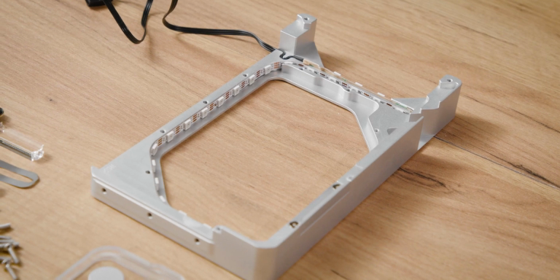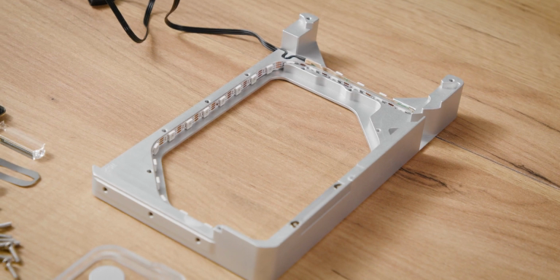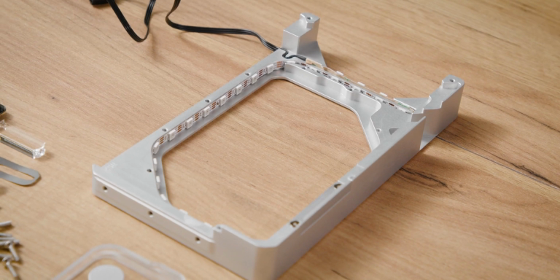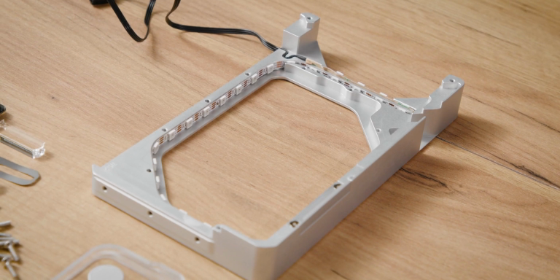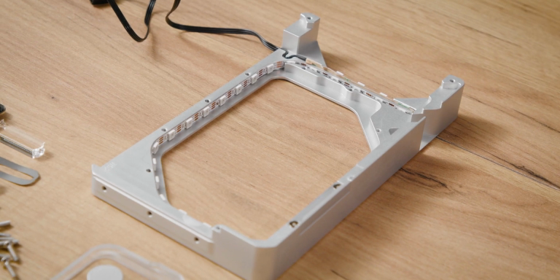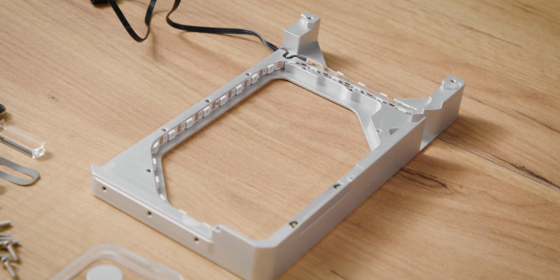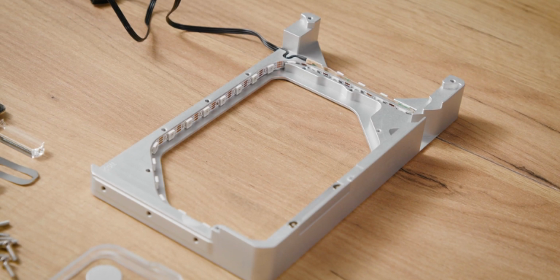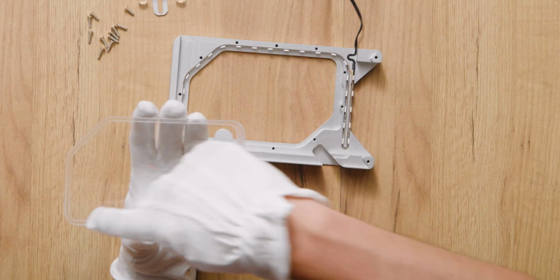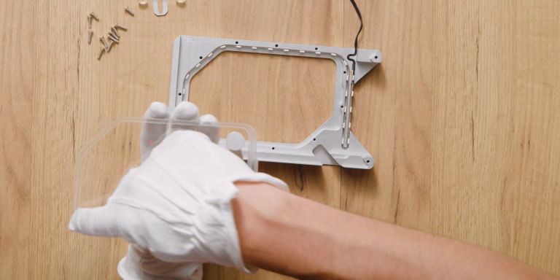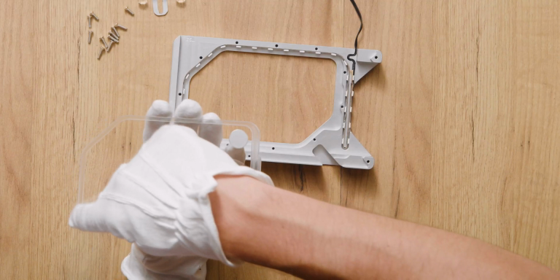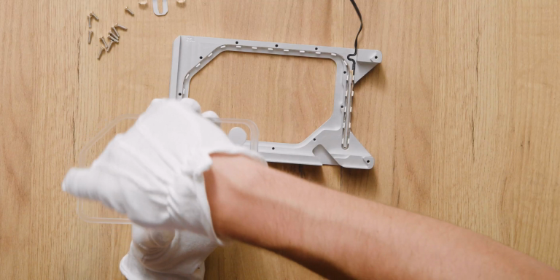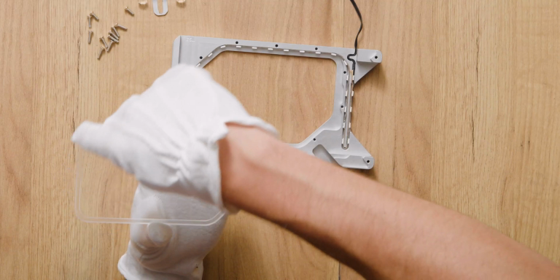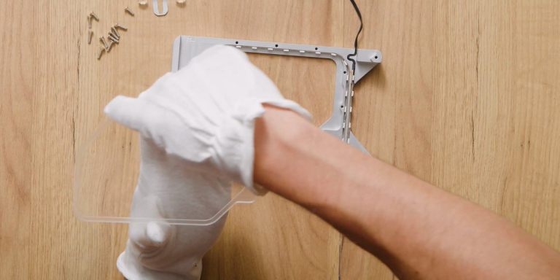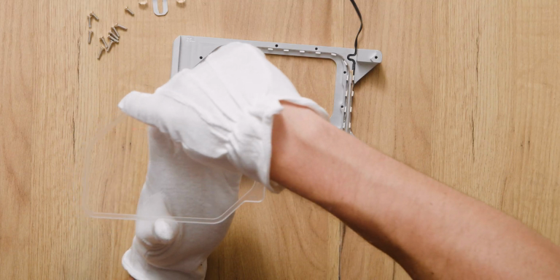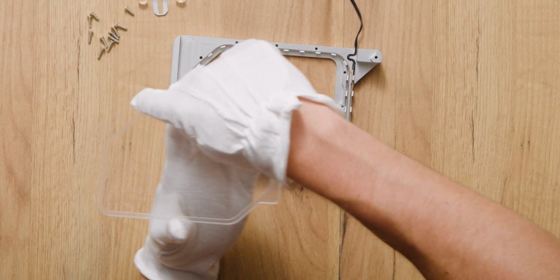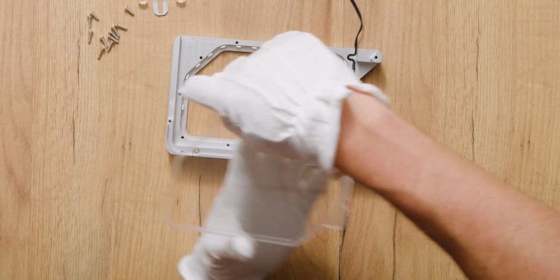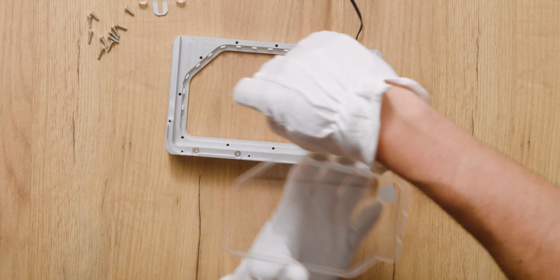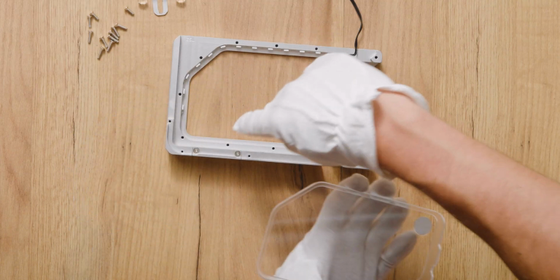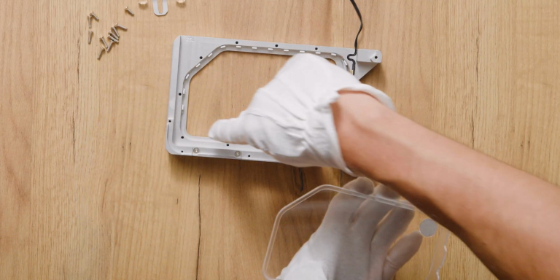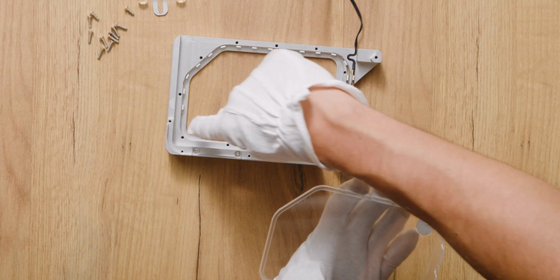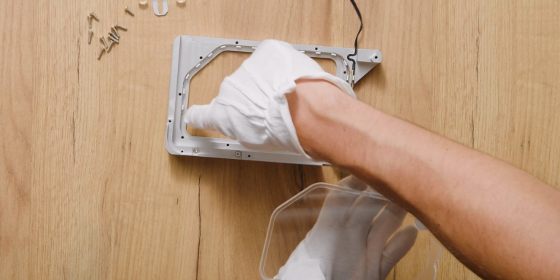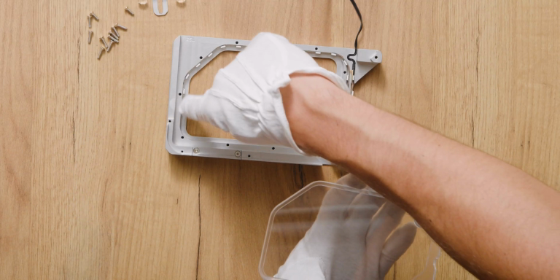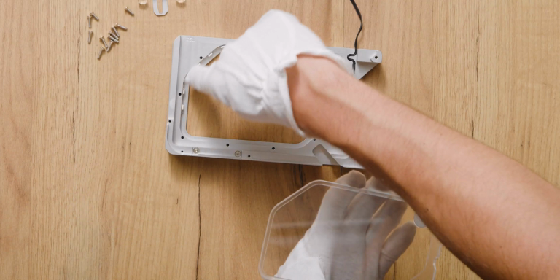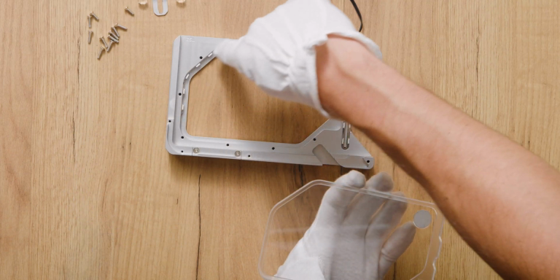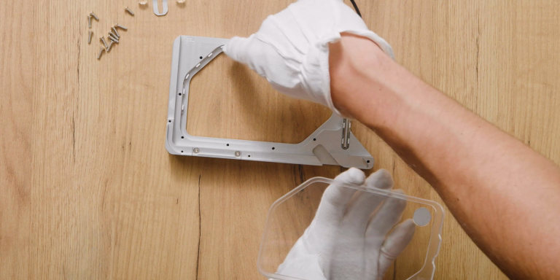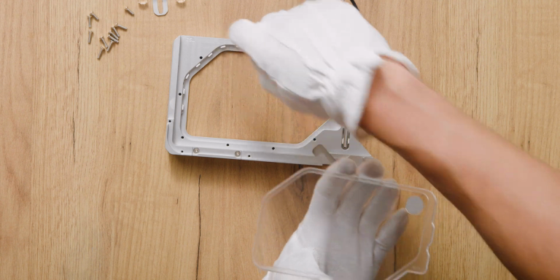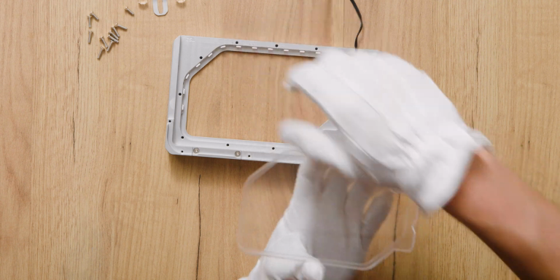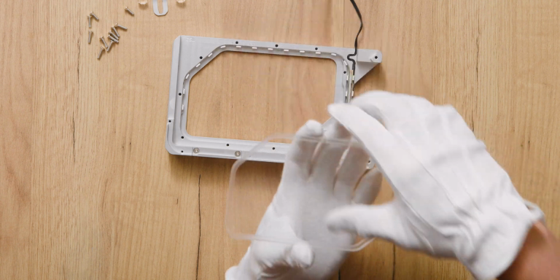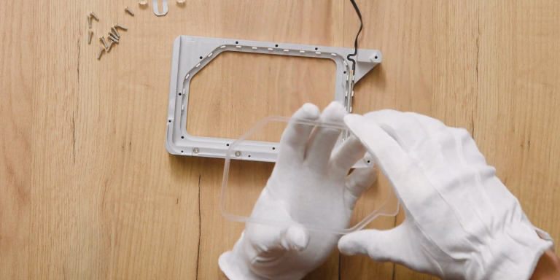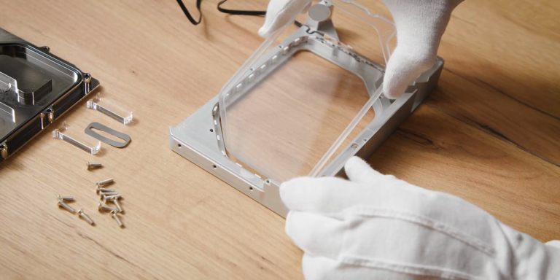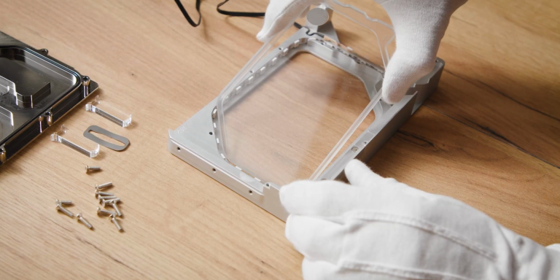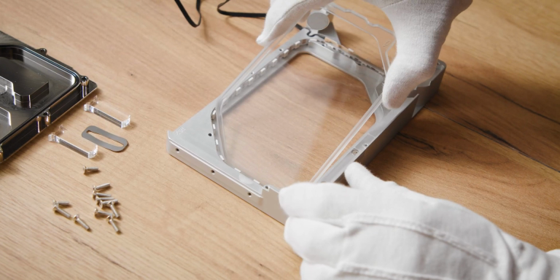Step 6. Put the plexi back. Start by sliding in the side that is touching the LED strip.